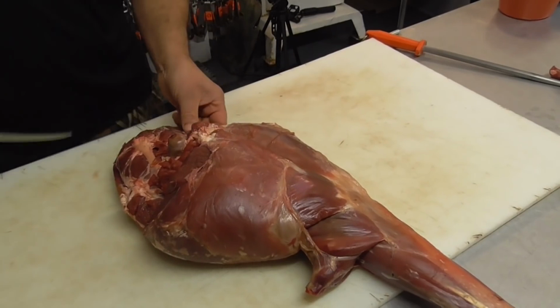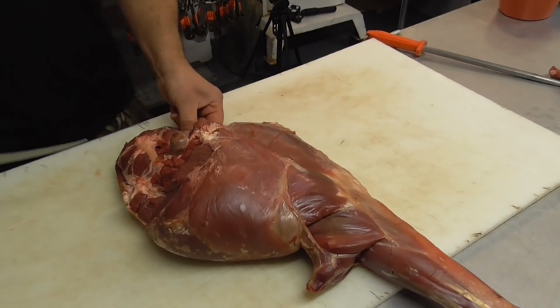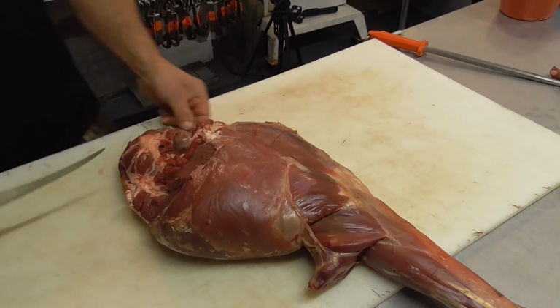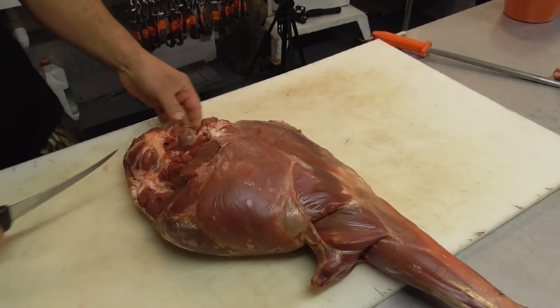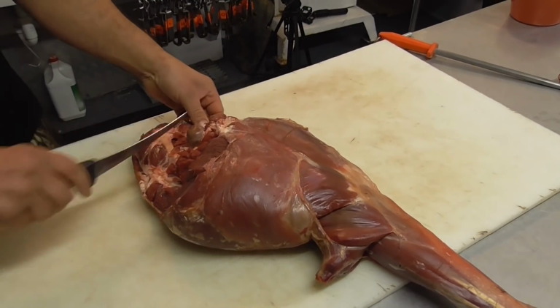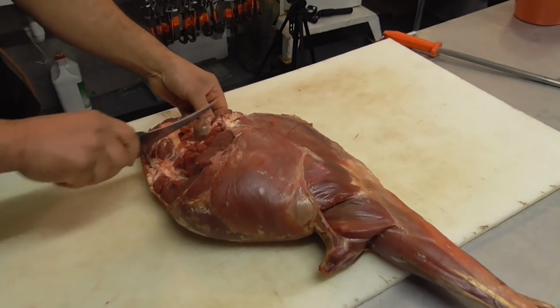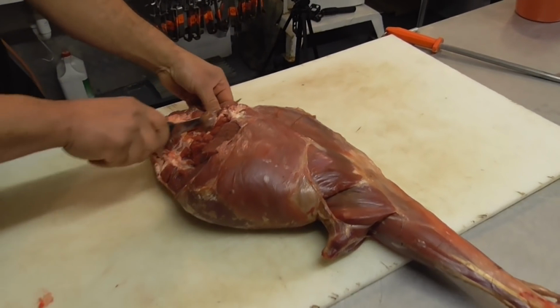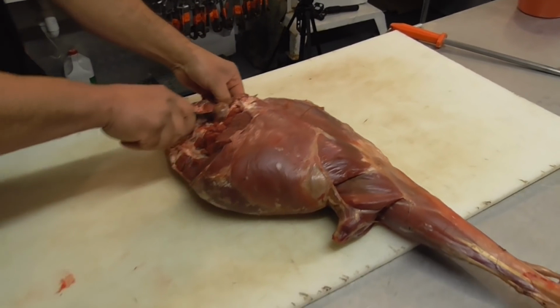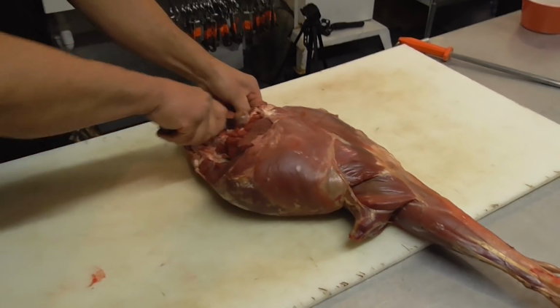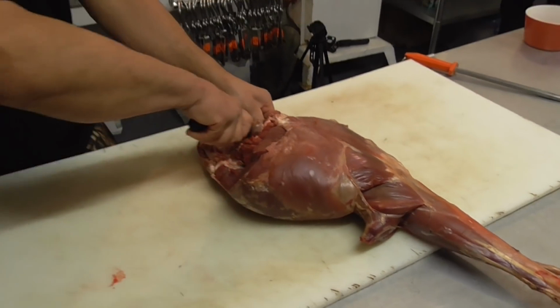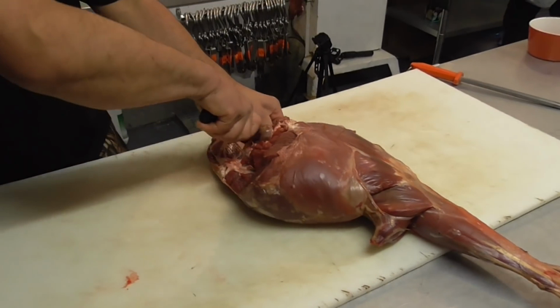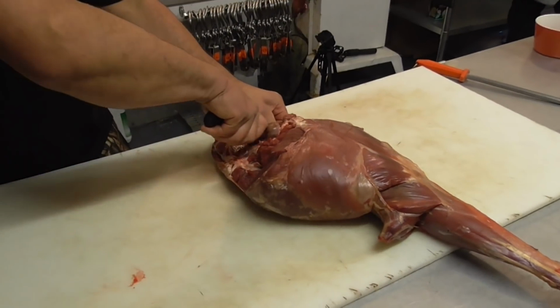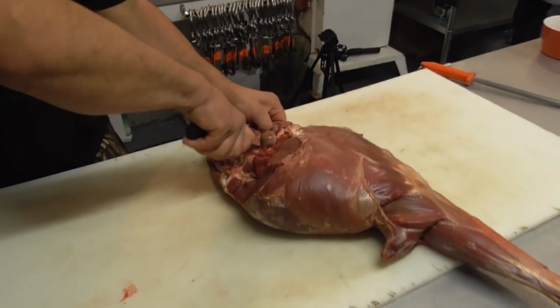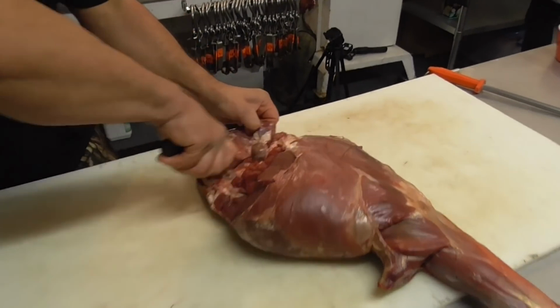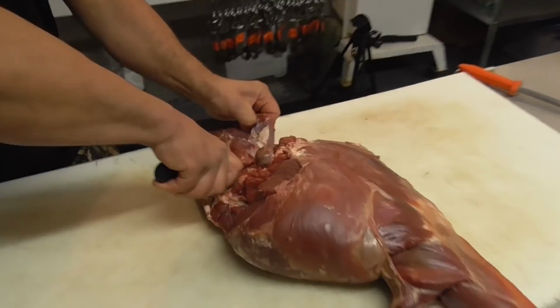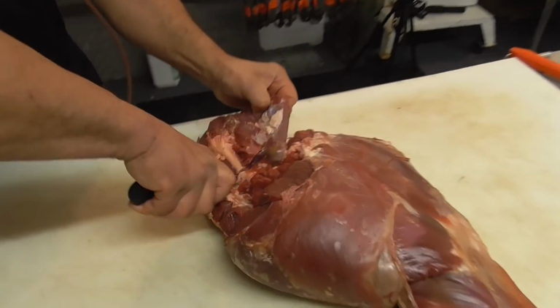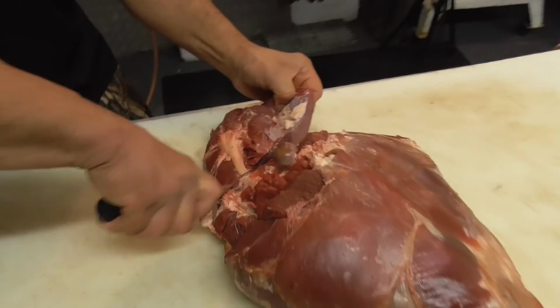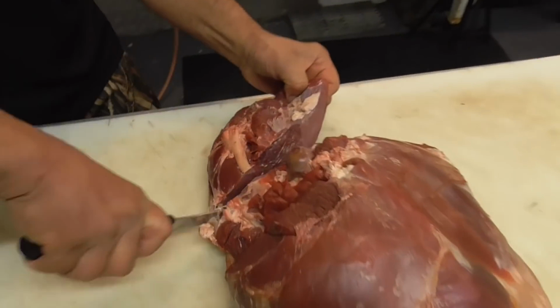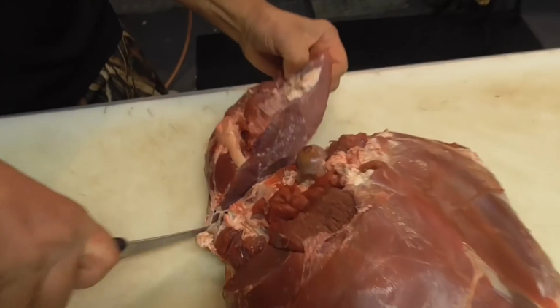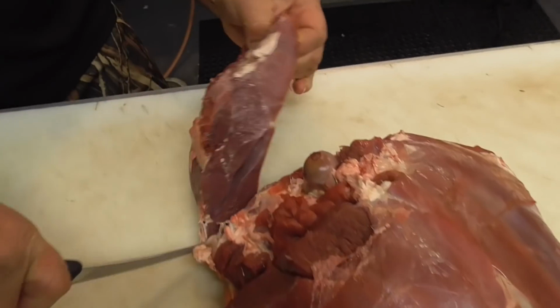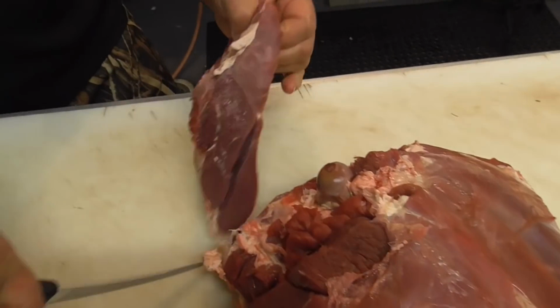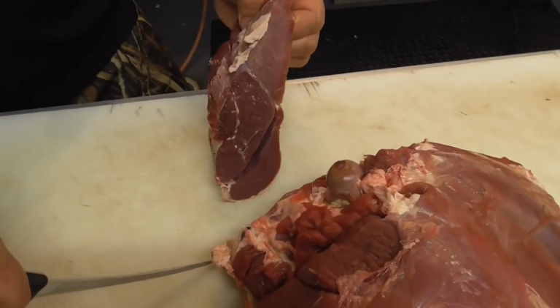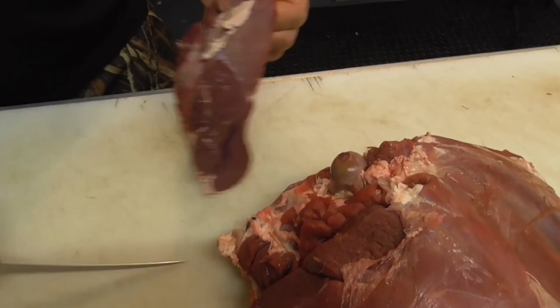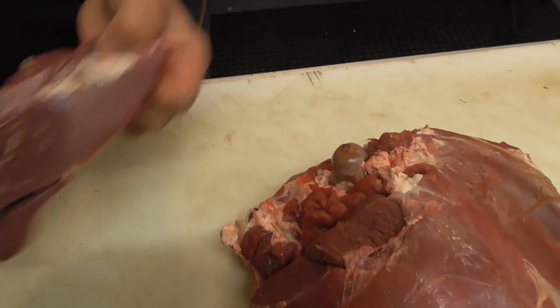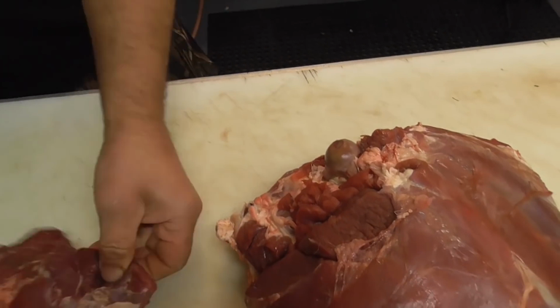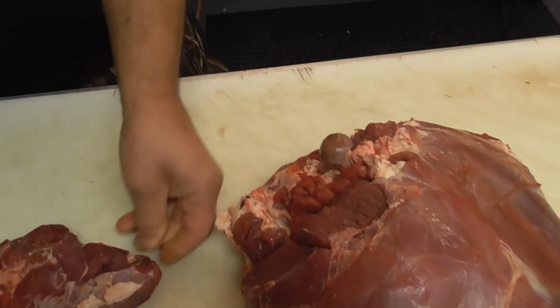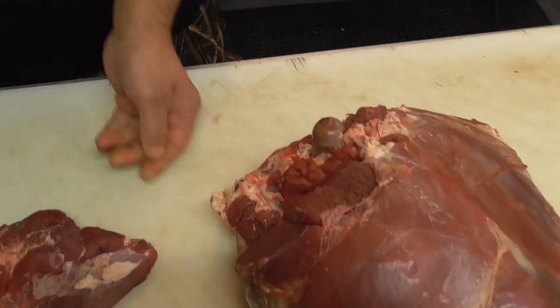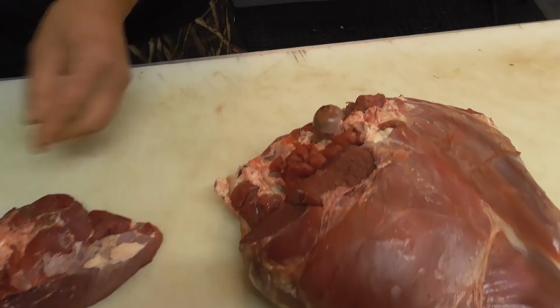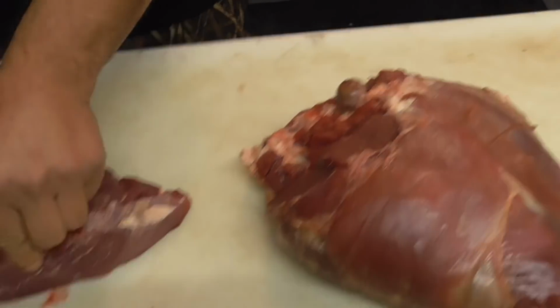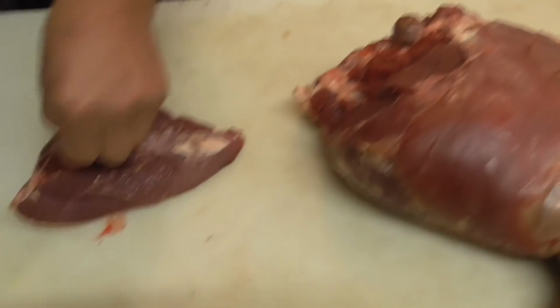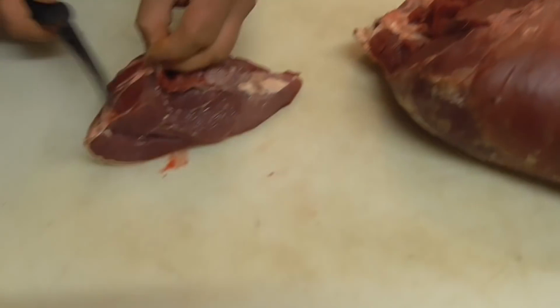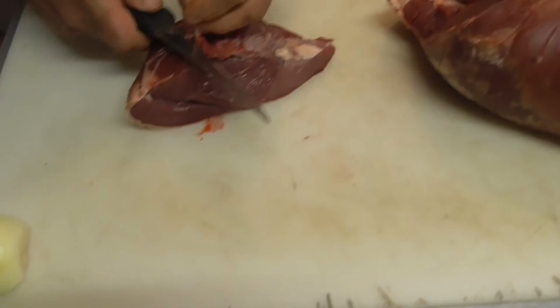Now we're going to whip the rump off and just tidy it up.